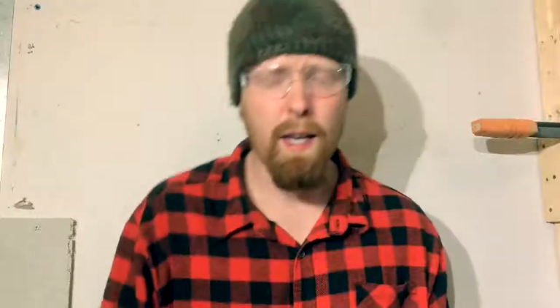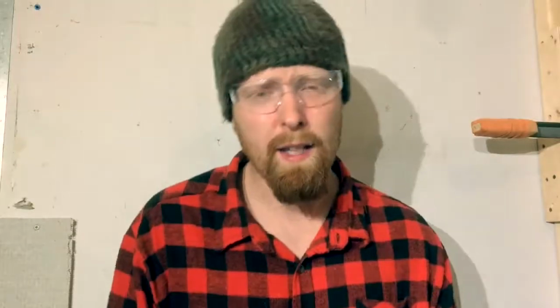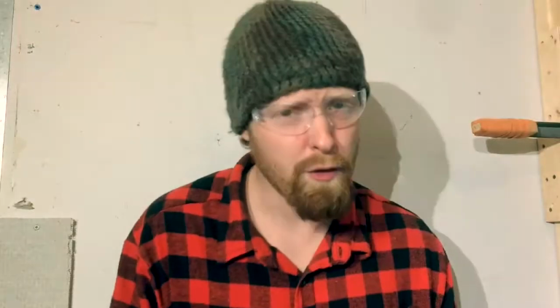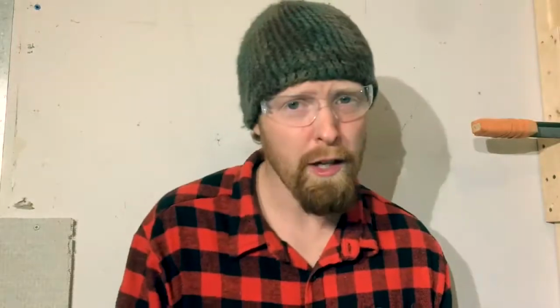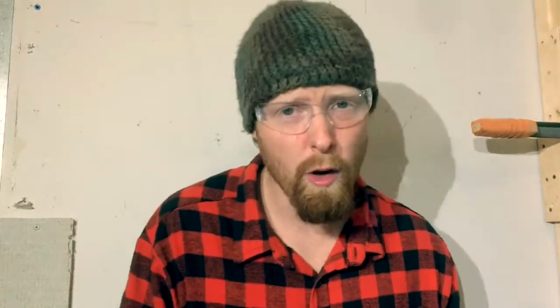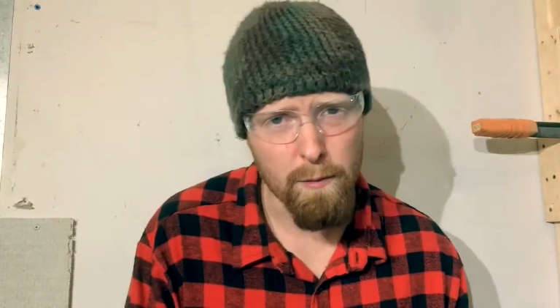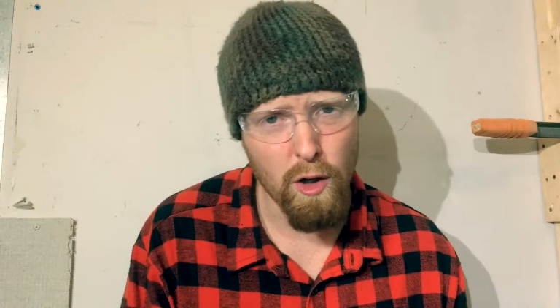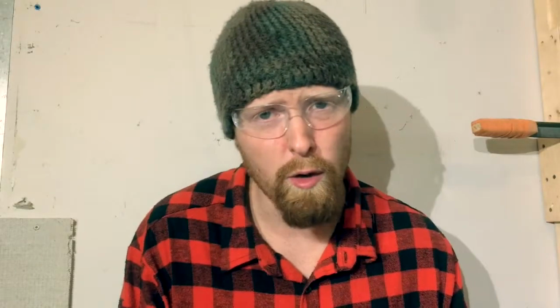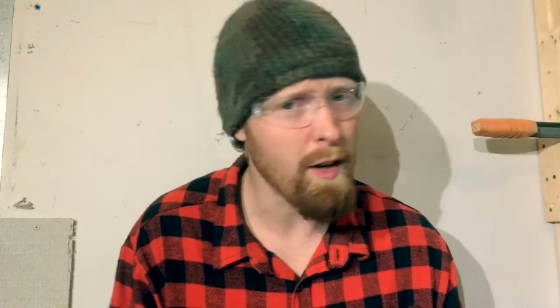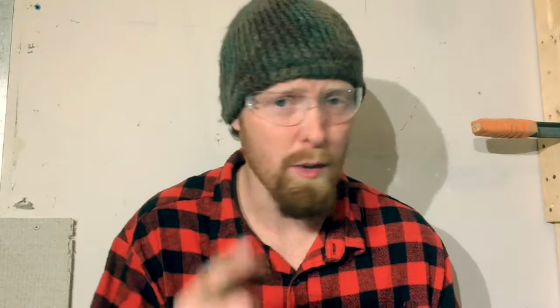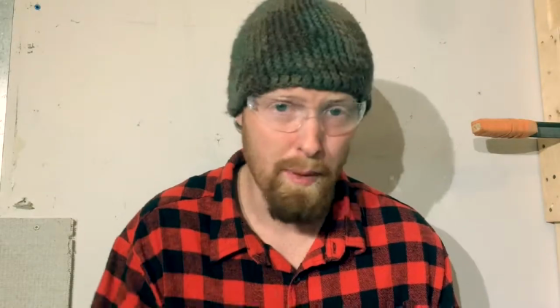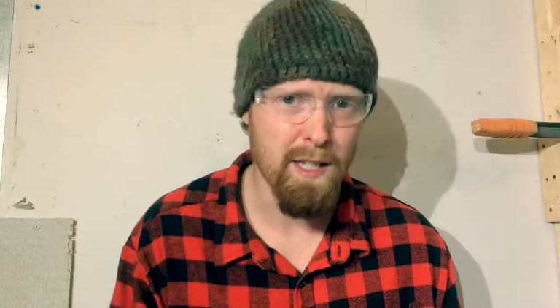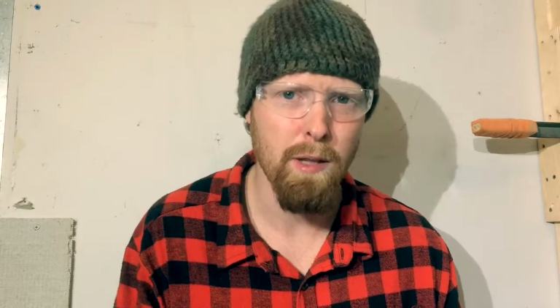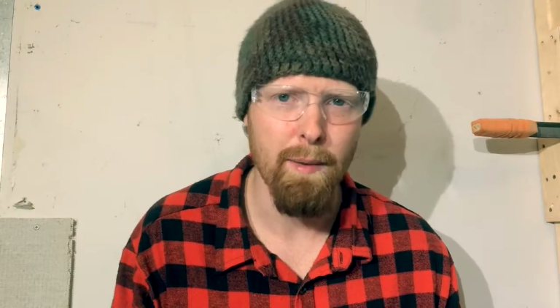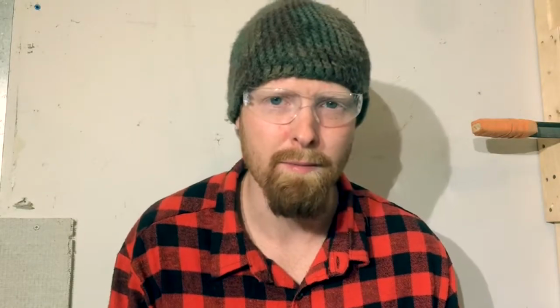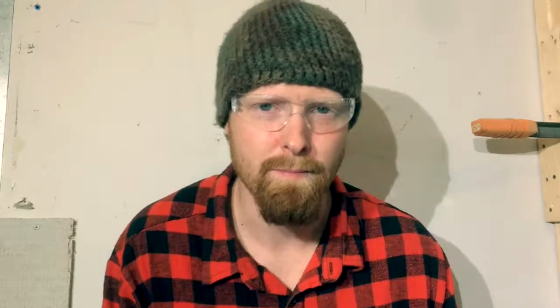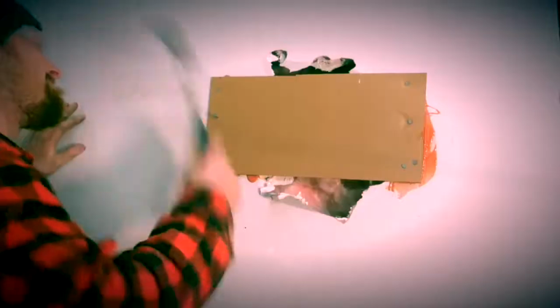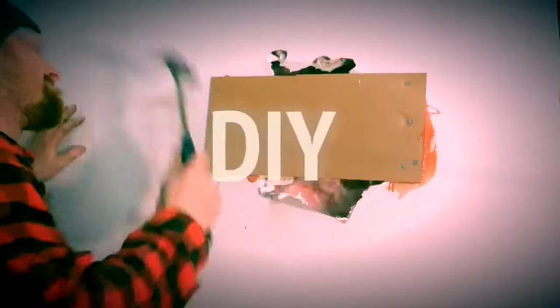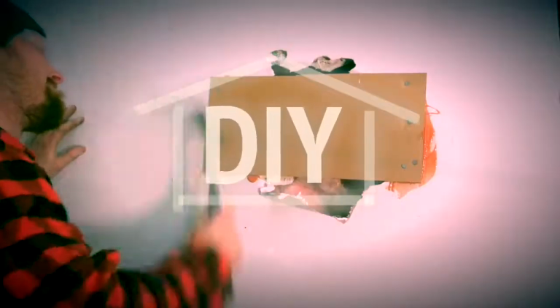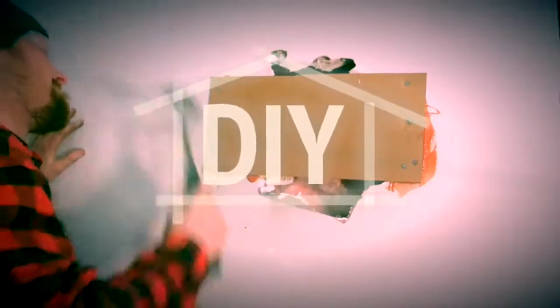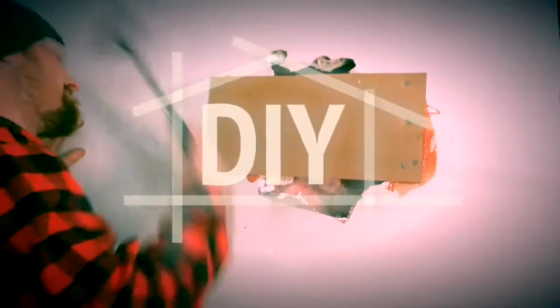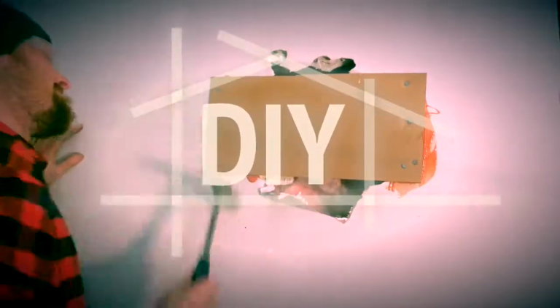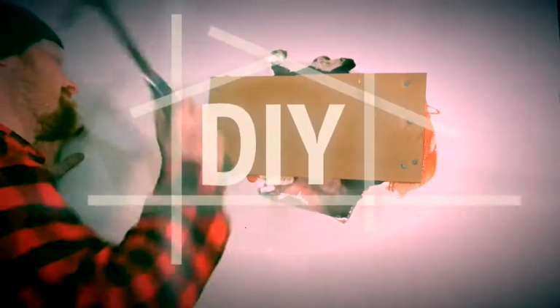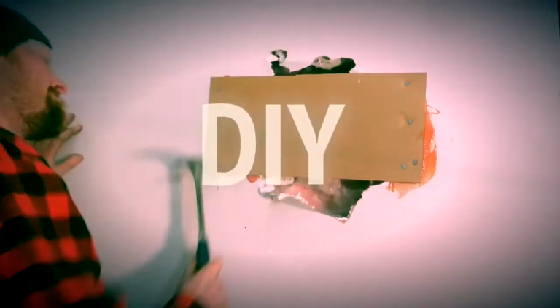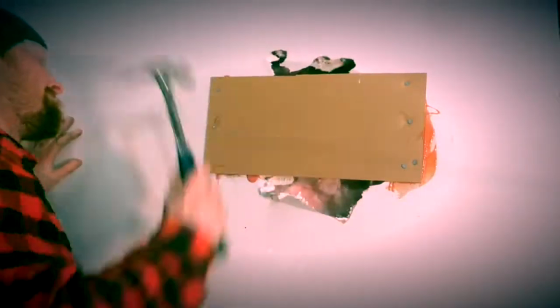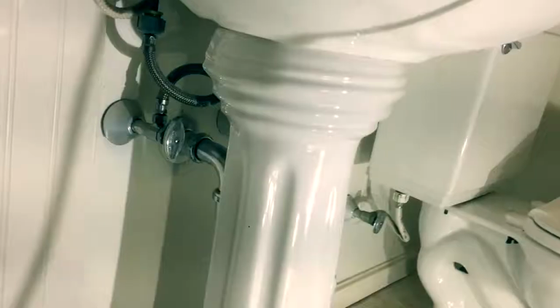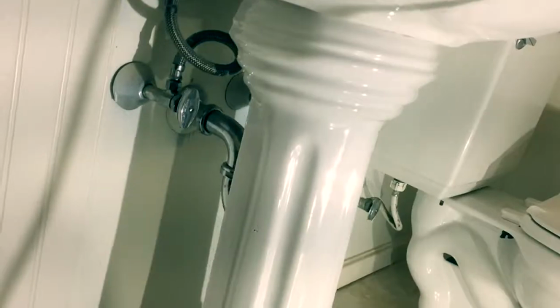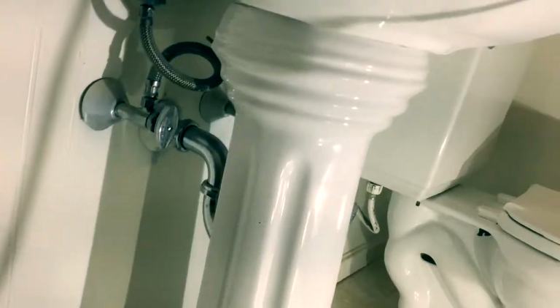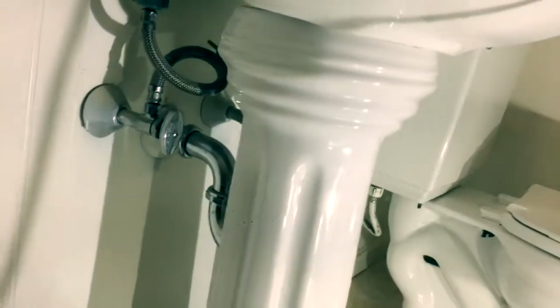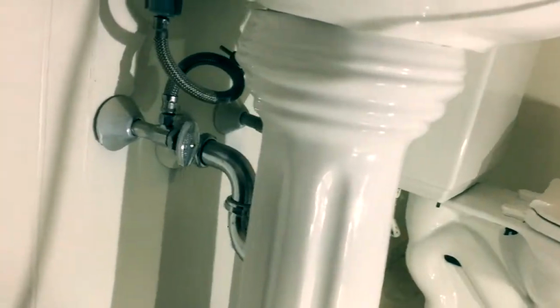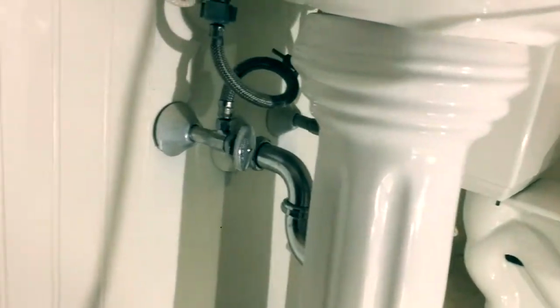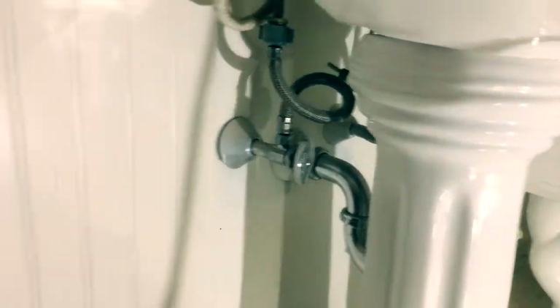In this video, I'm going to be showing you how to do some basic plumbing.